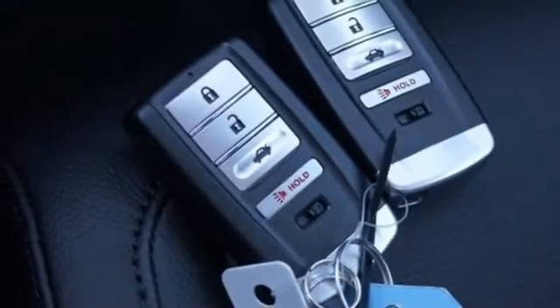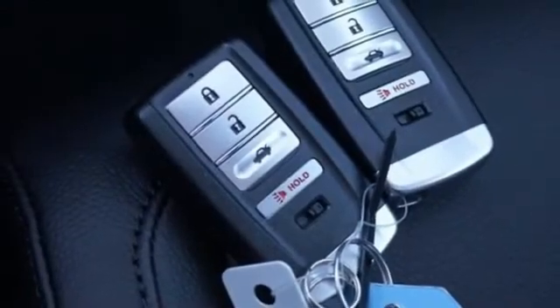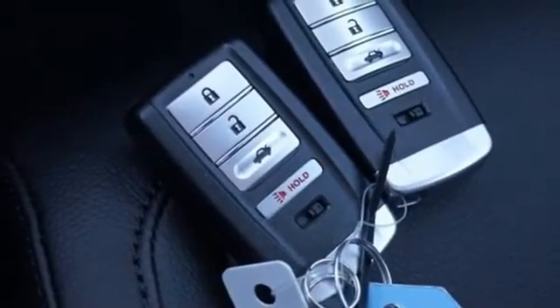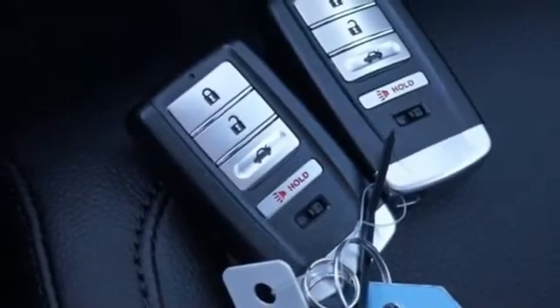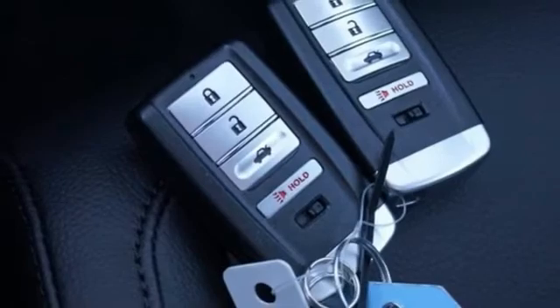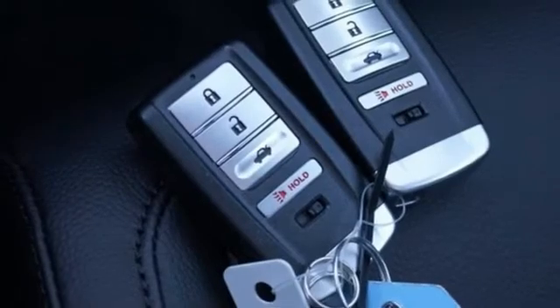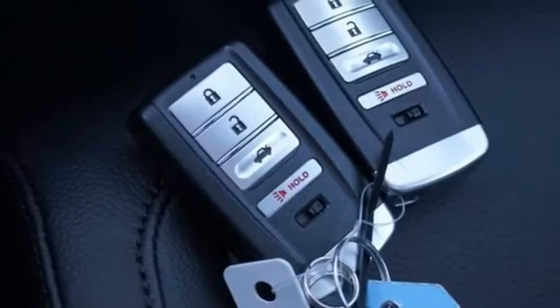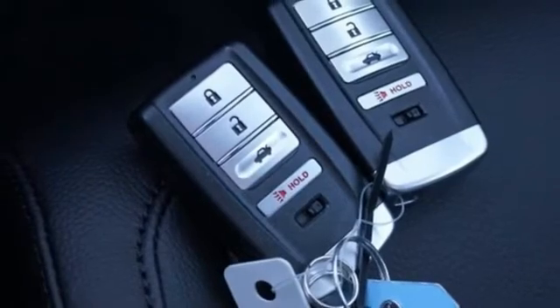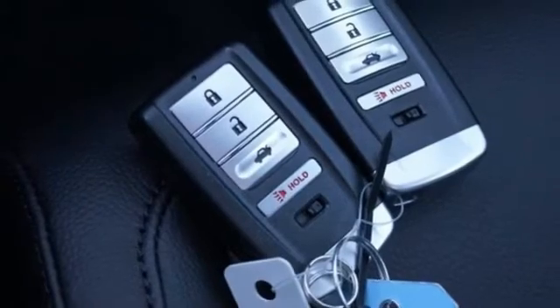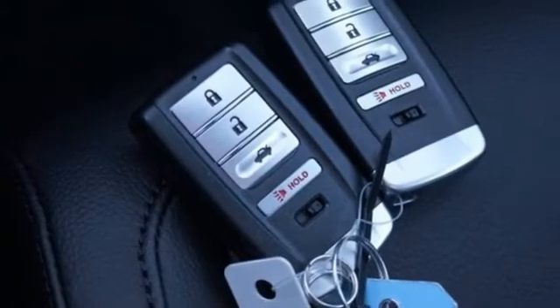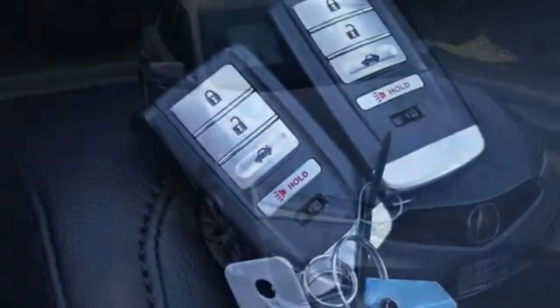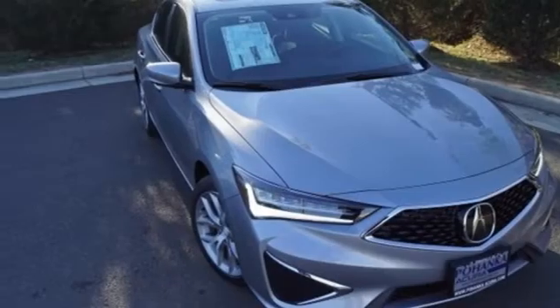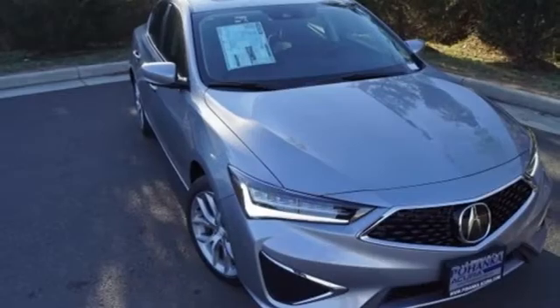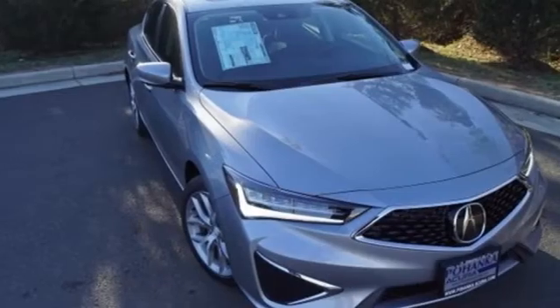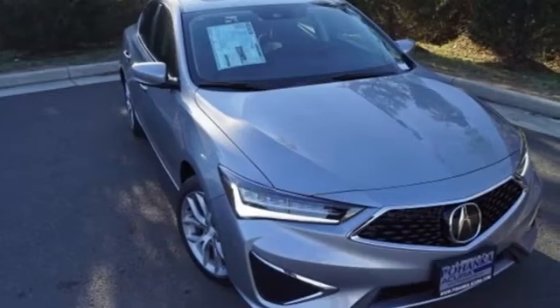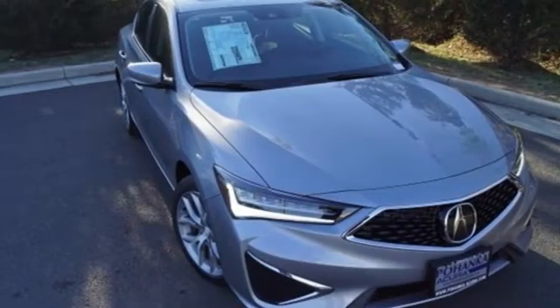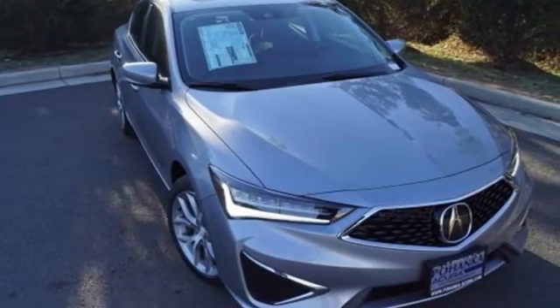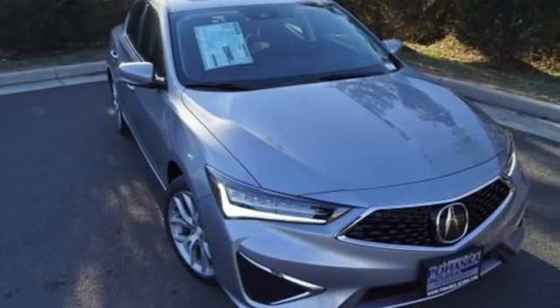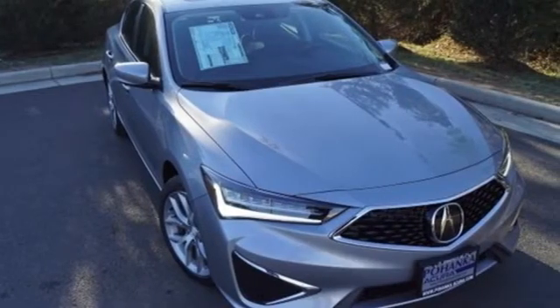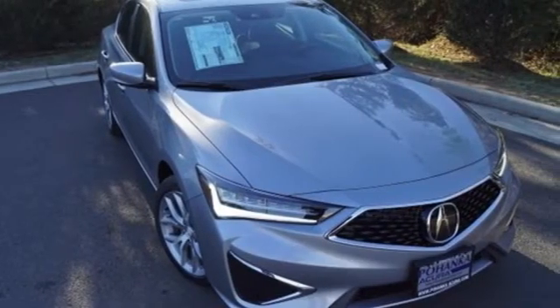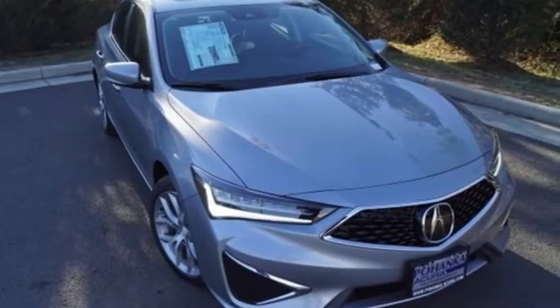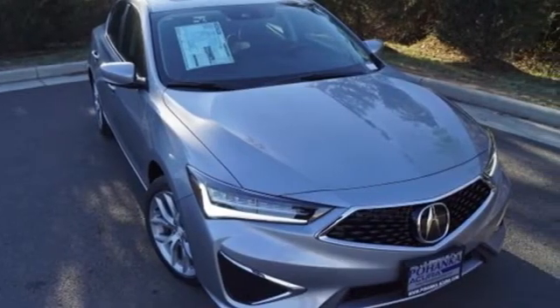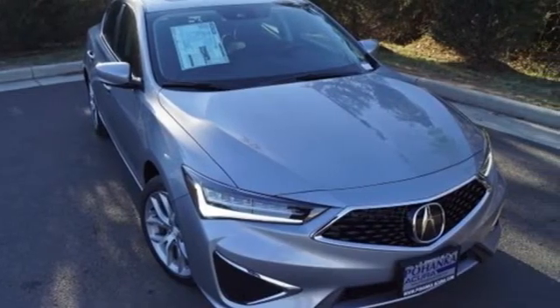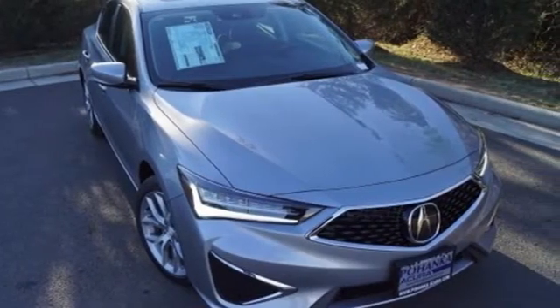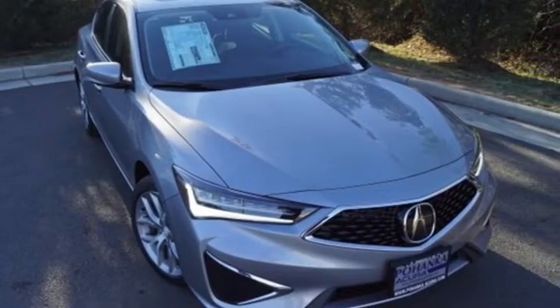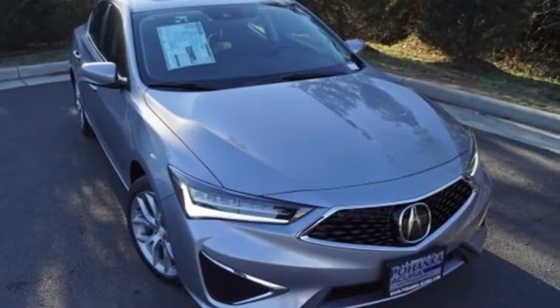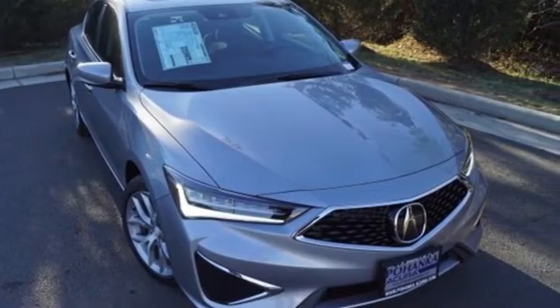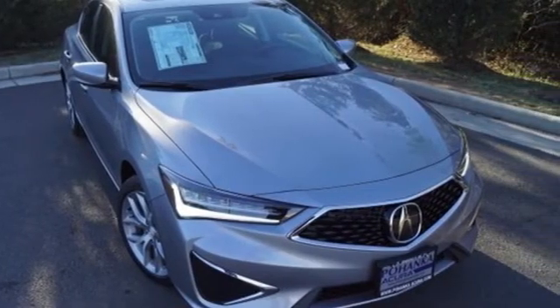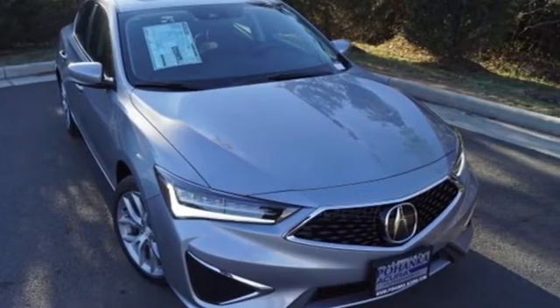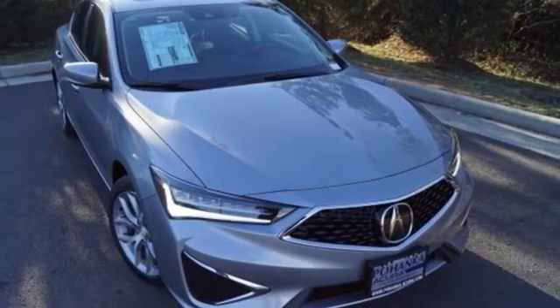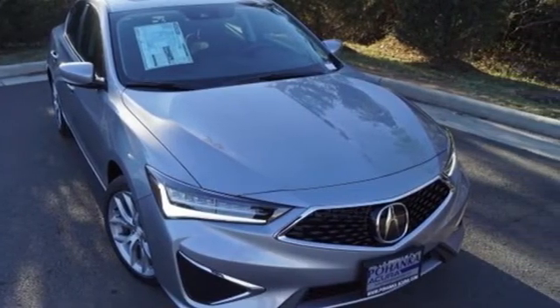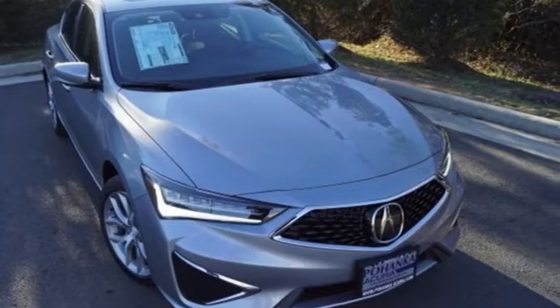Acura has a legacy of innovation, a legacy that continues here. Hurry in today and see it for yourself.